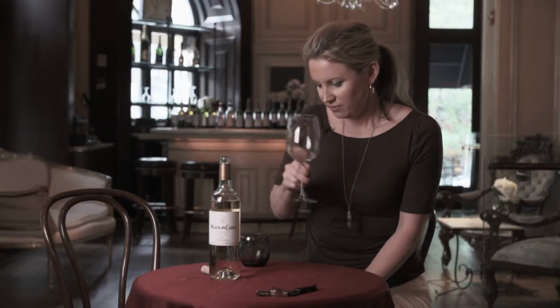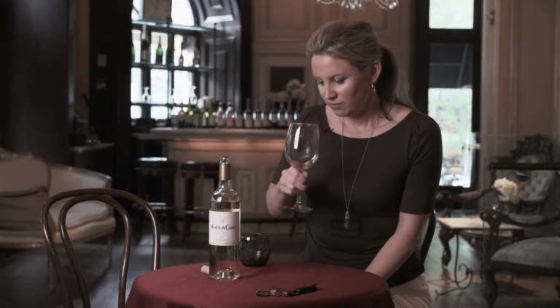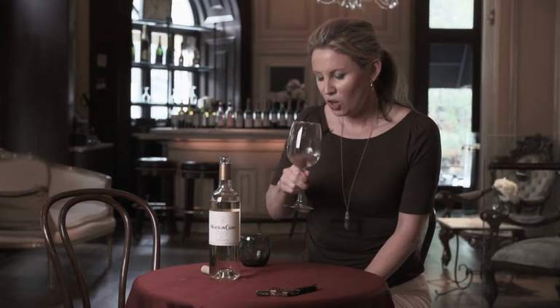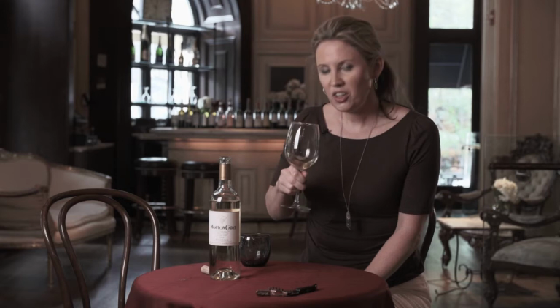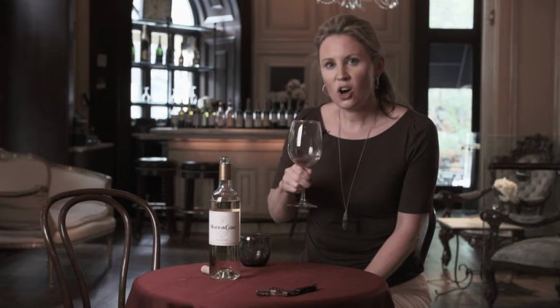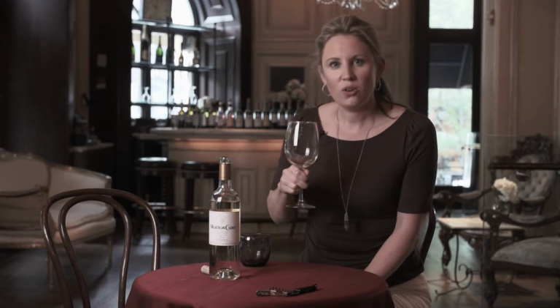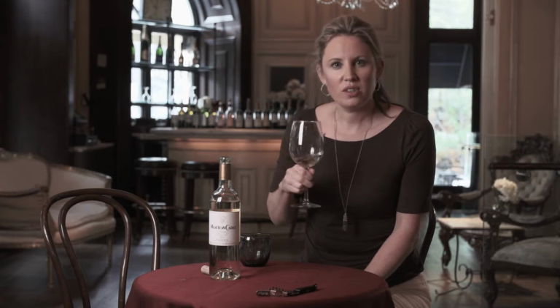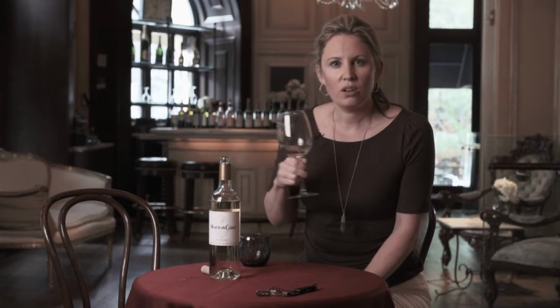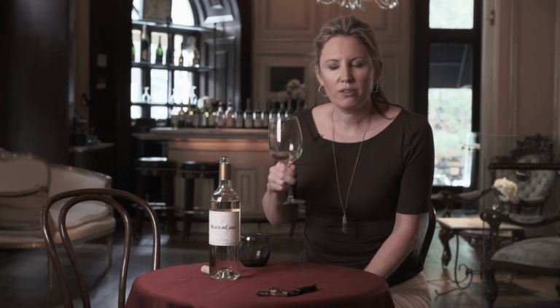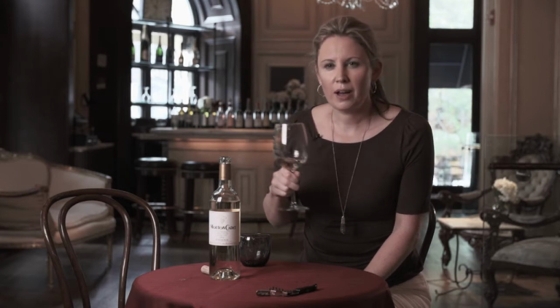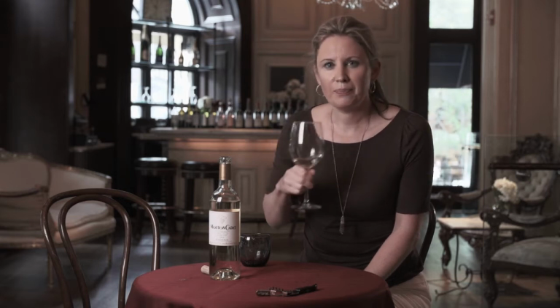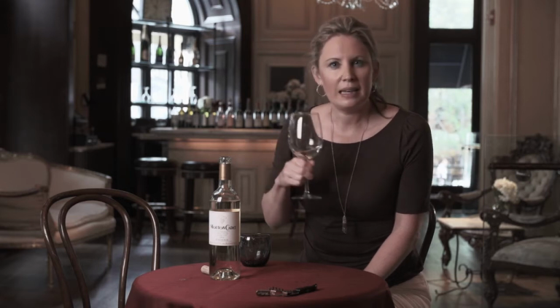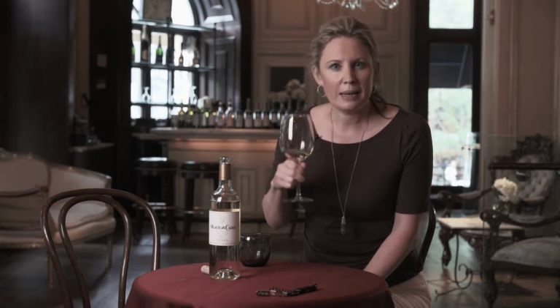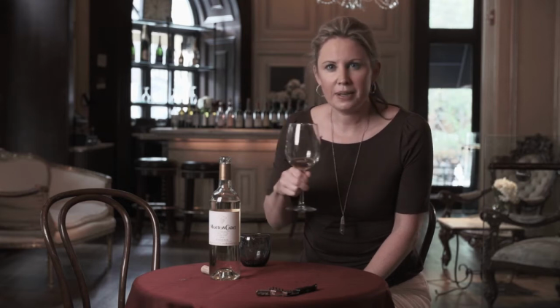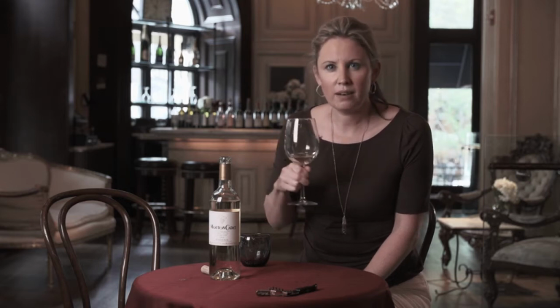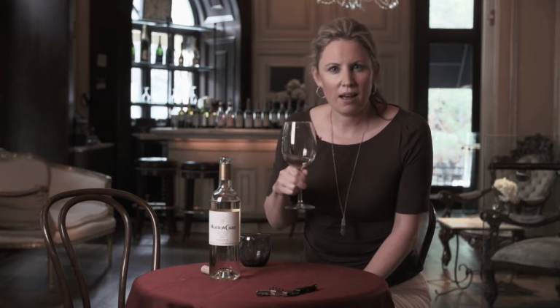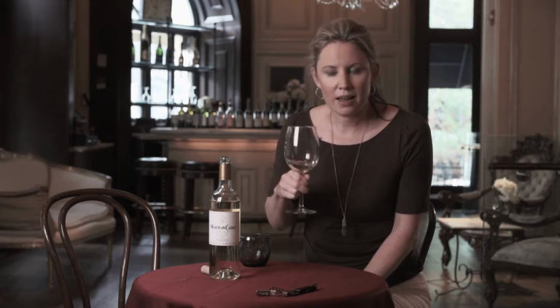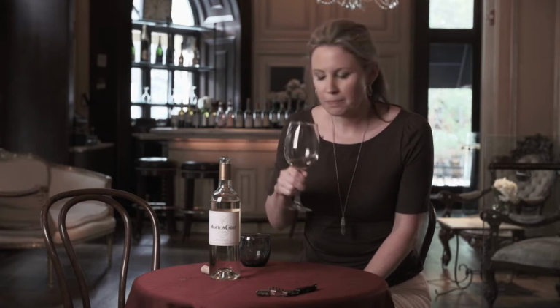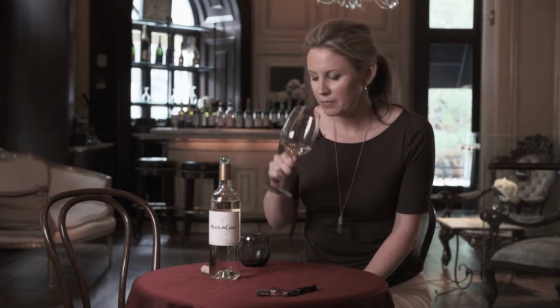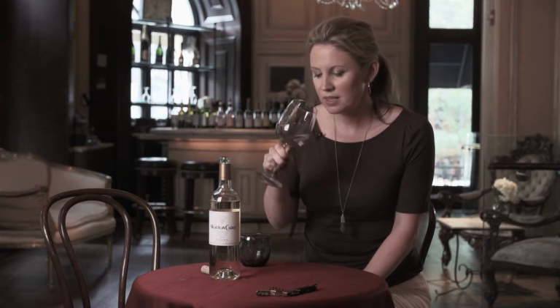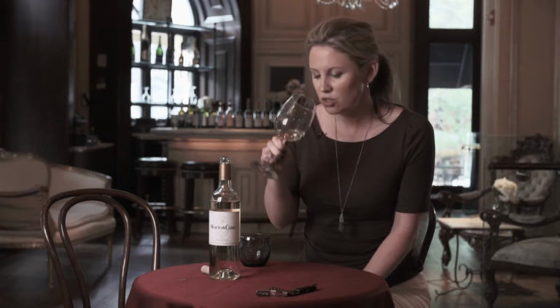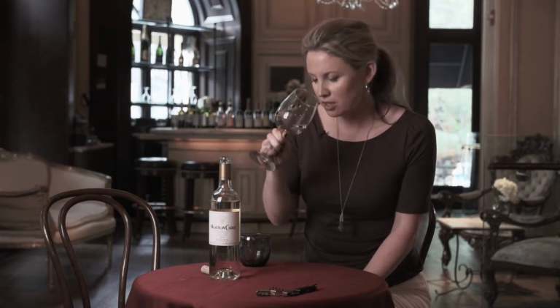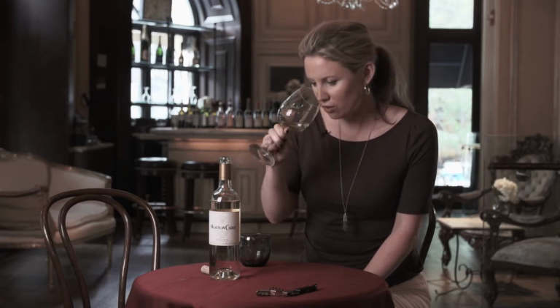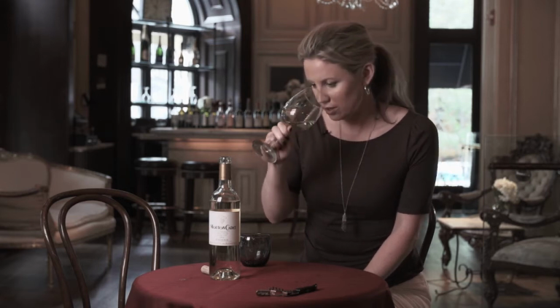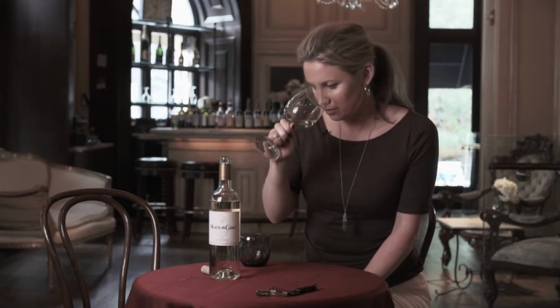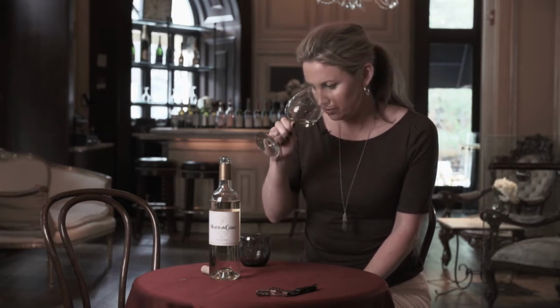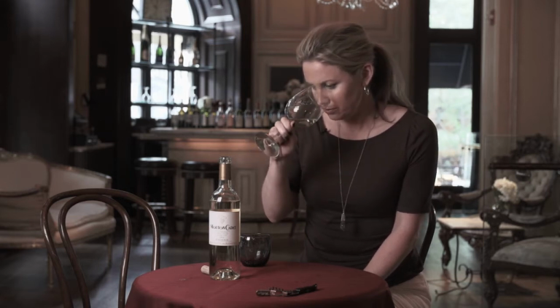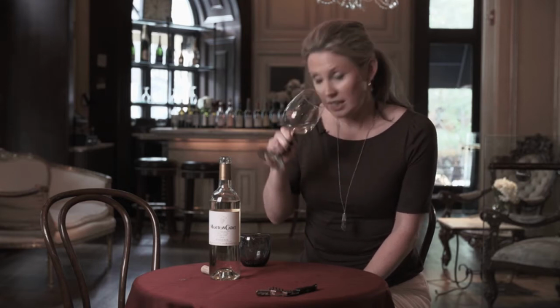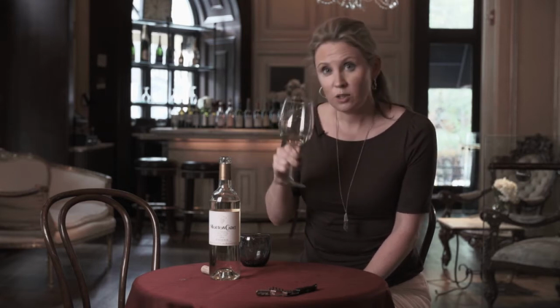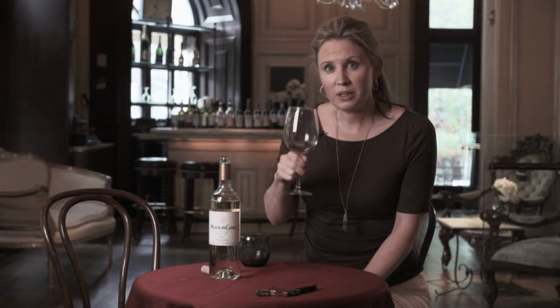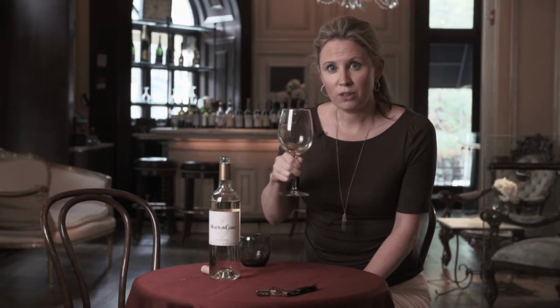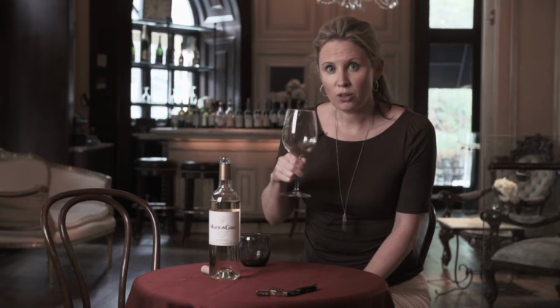So on the nose, there's a lot of lemon, lime, citrus notes, and a little bit of floral.